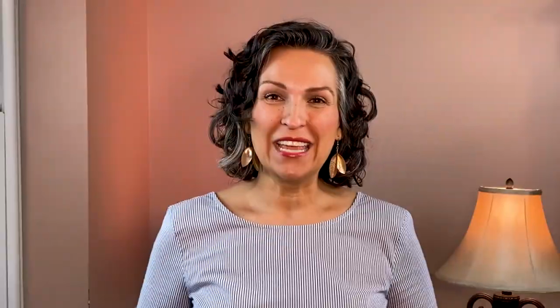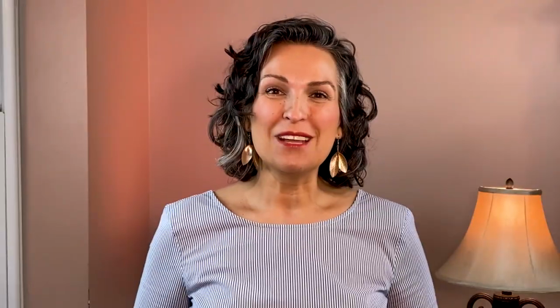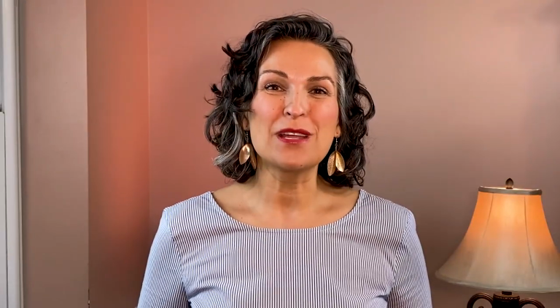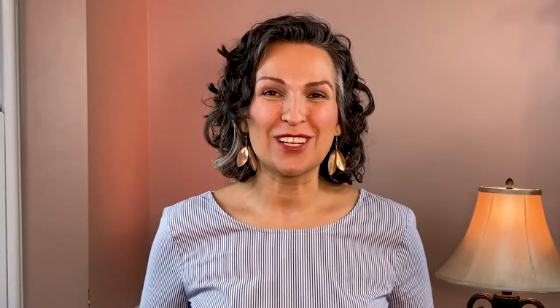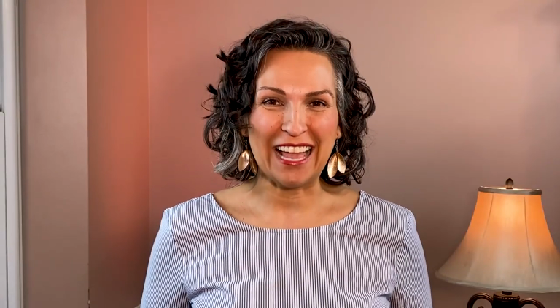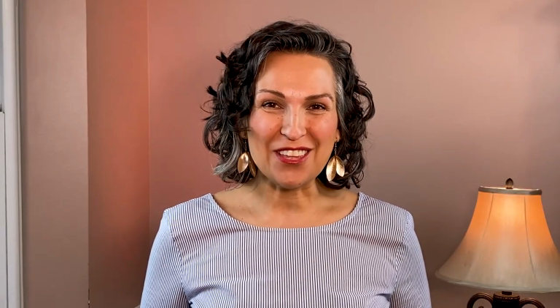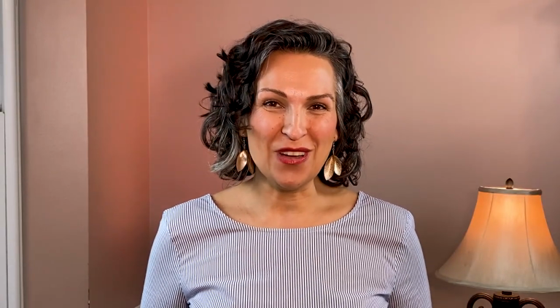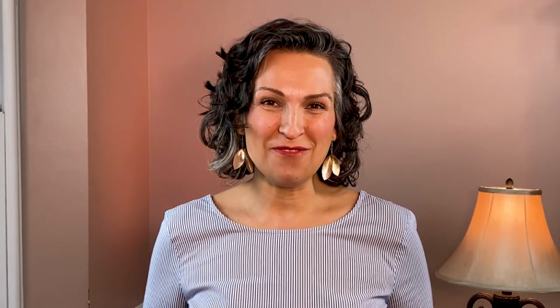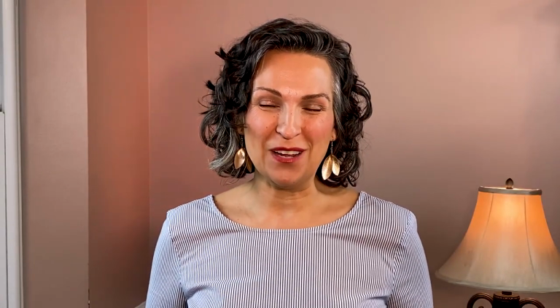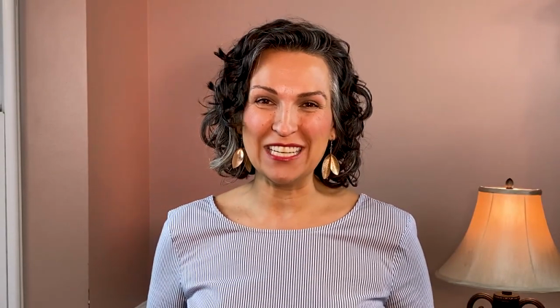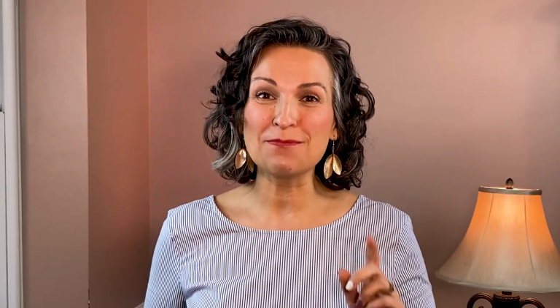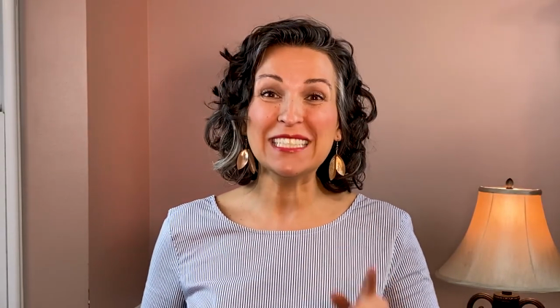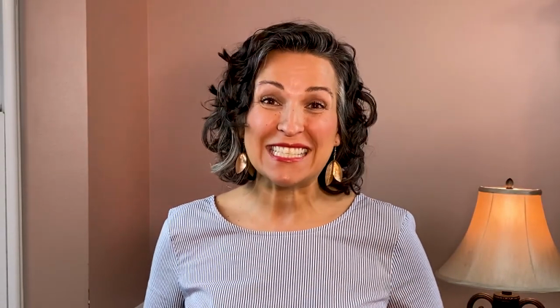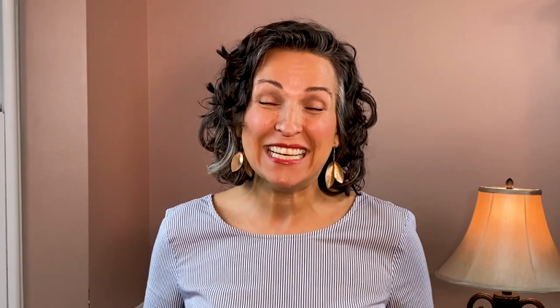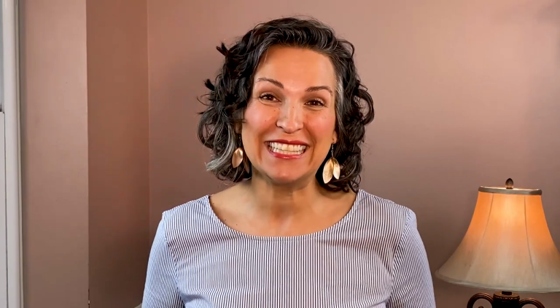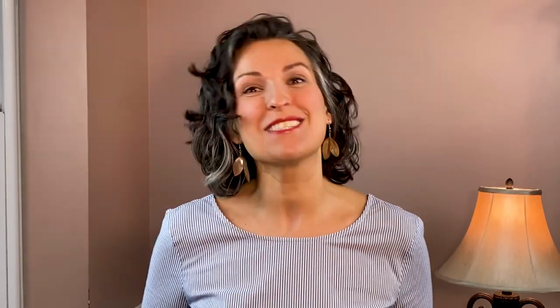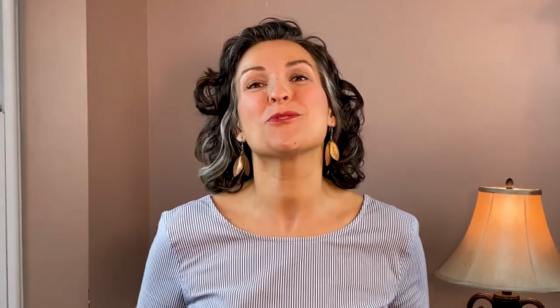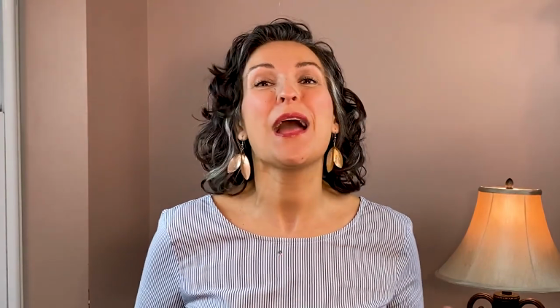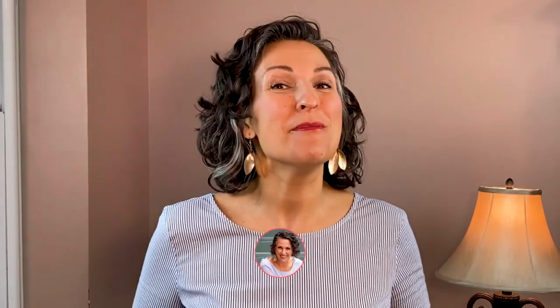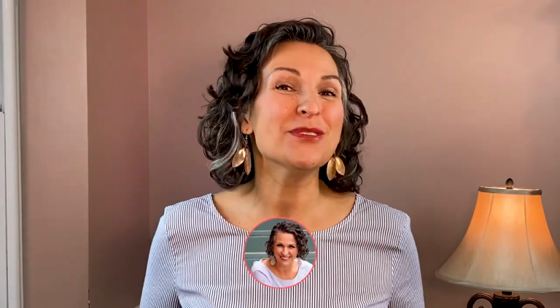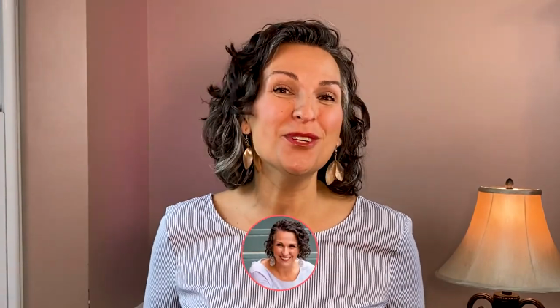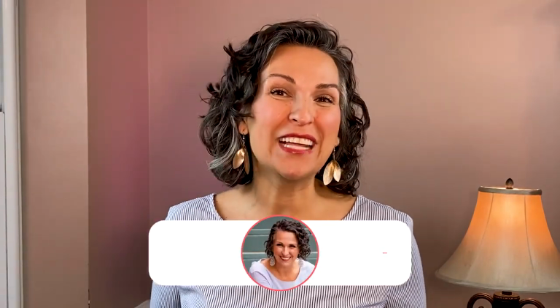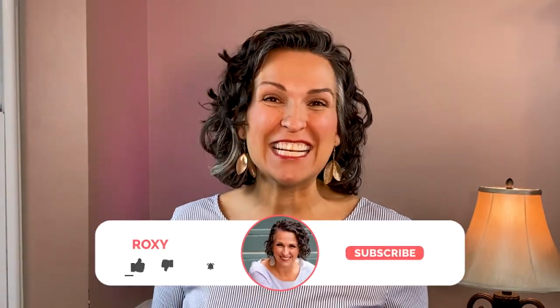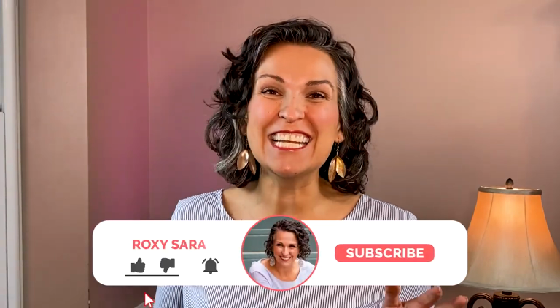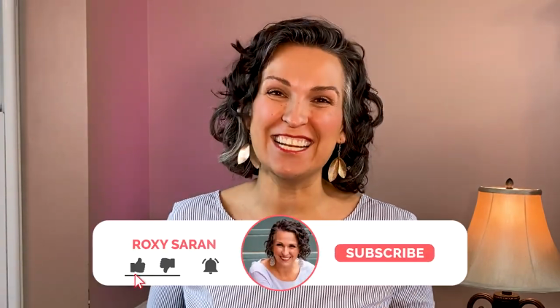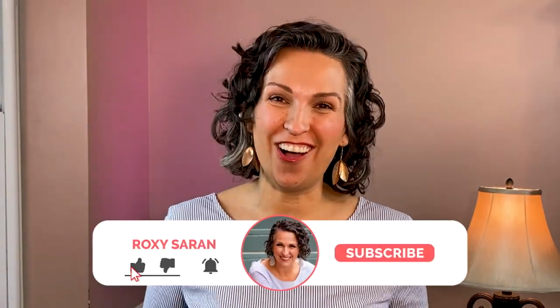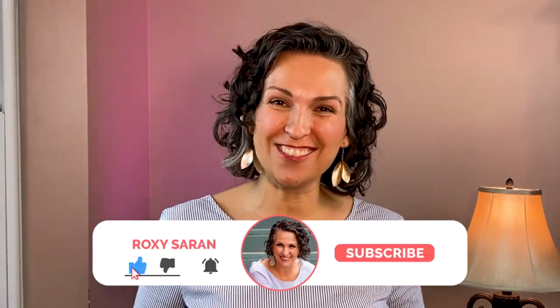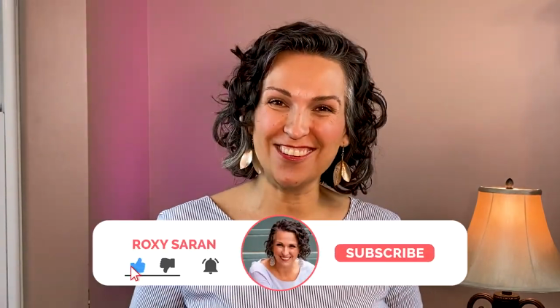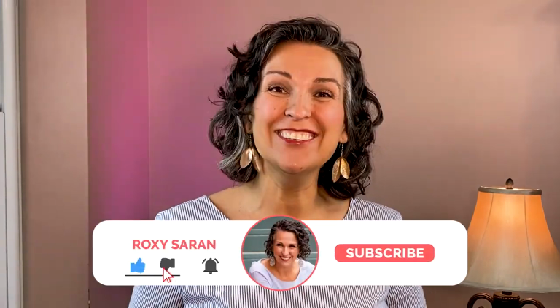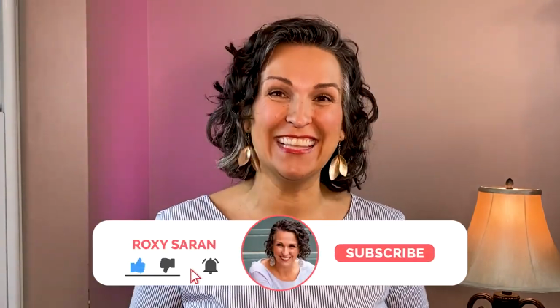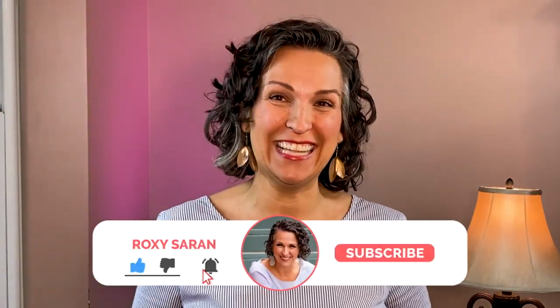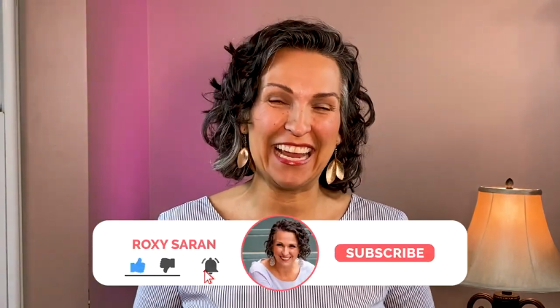We are glad that you have found us. Please hit the subscribe and bell notification and also the like.